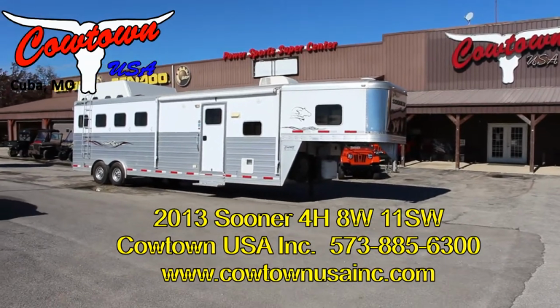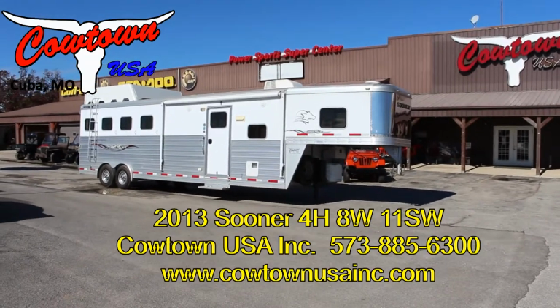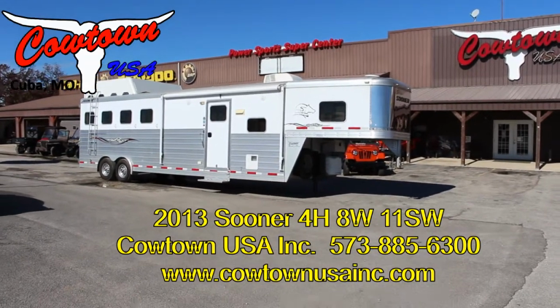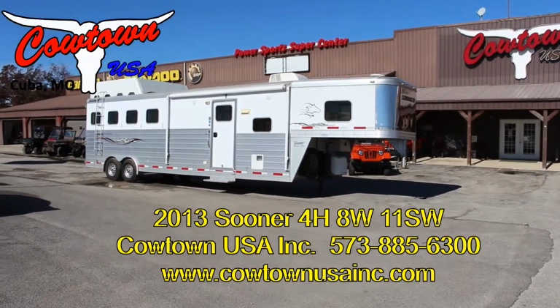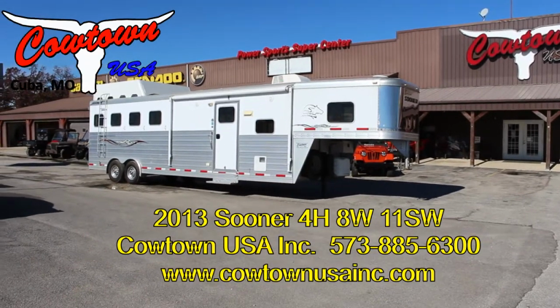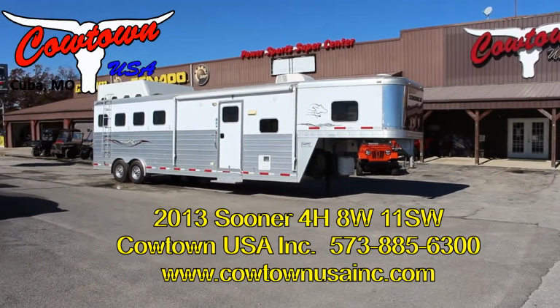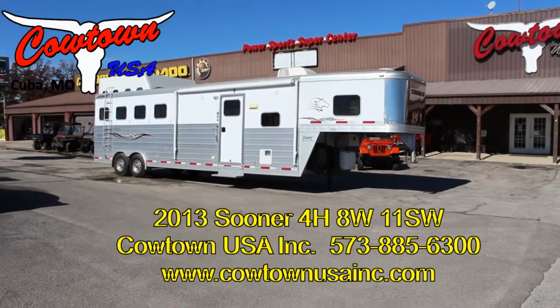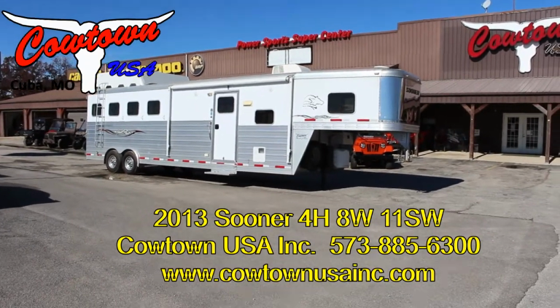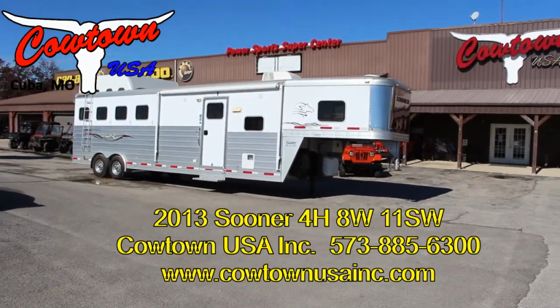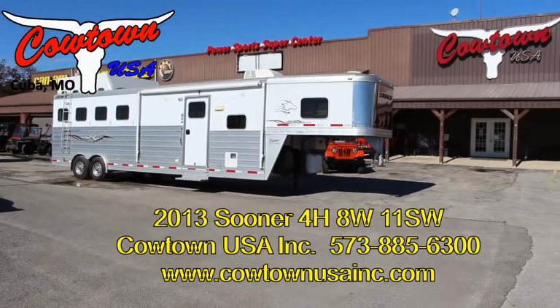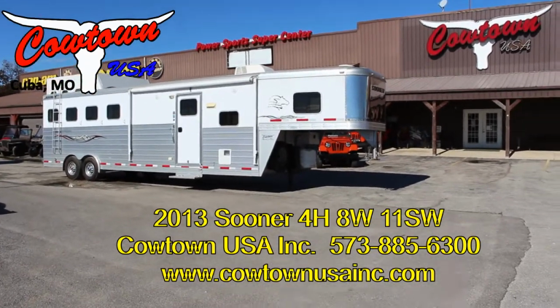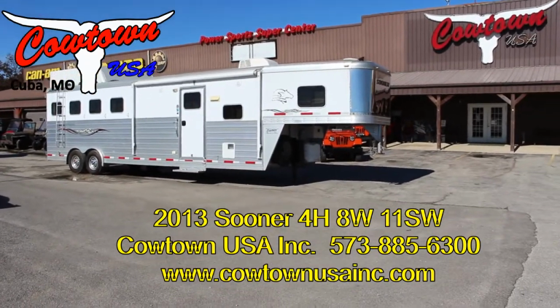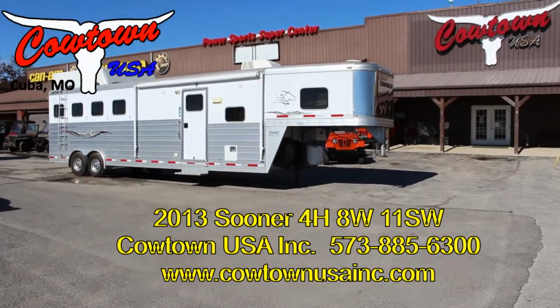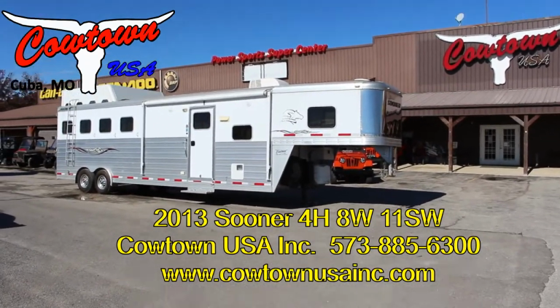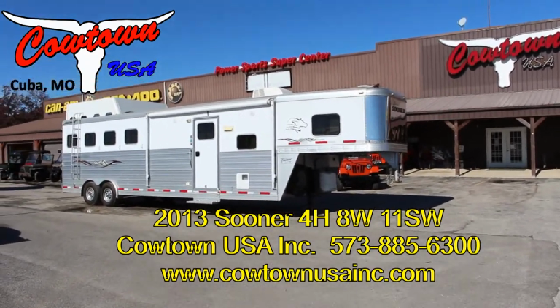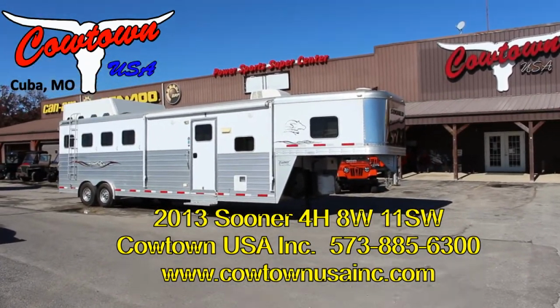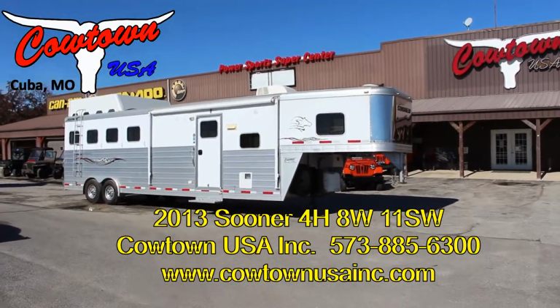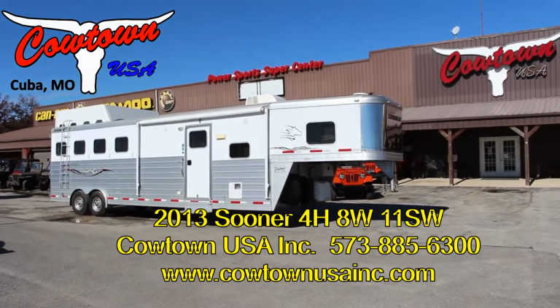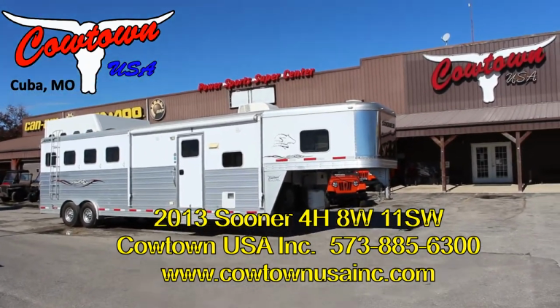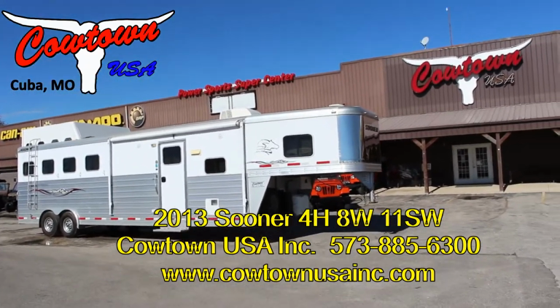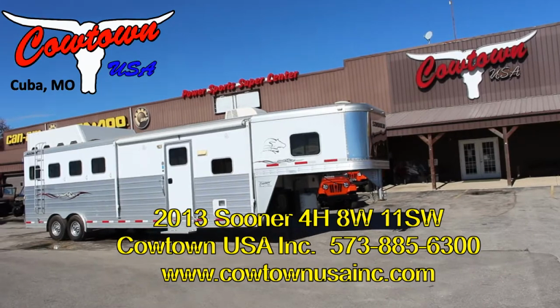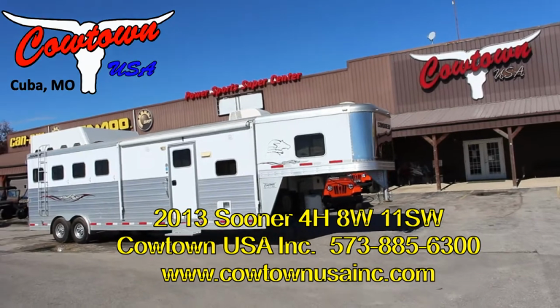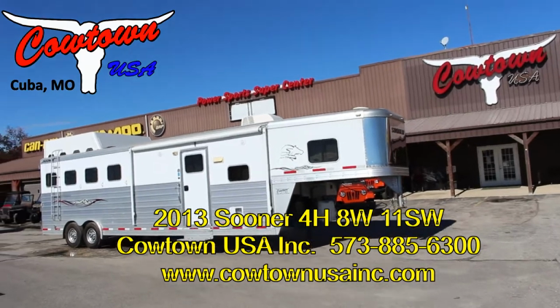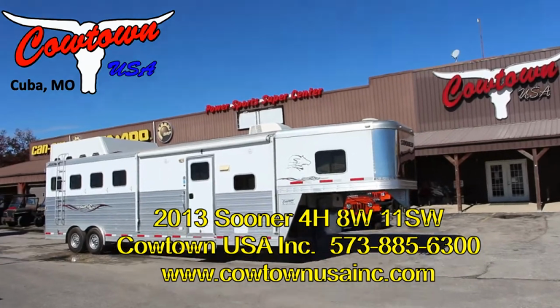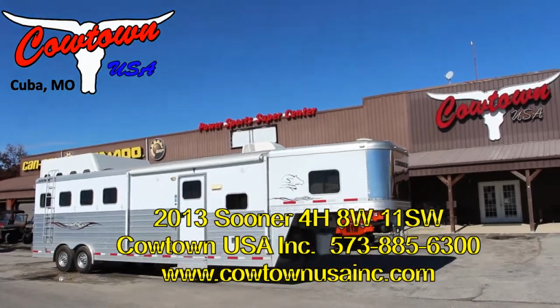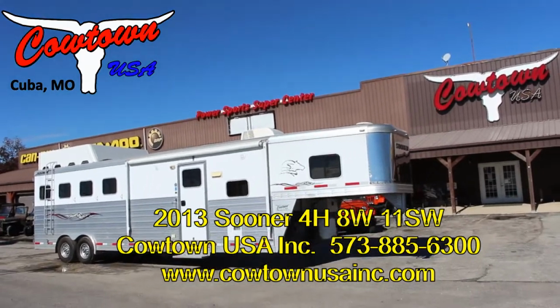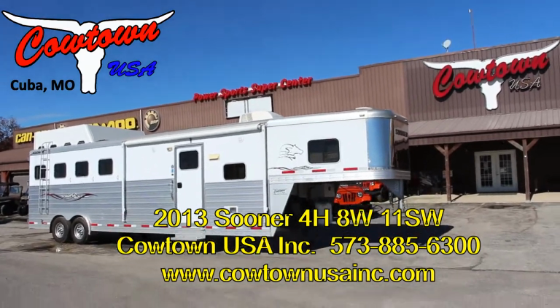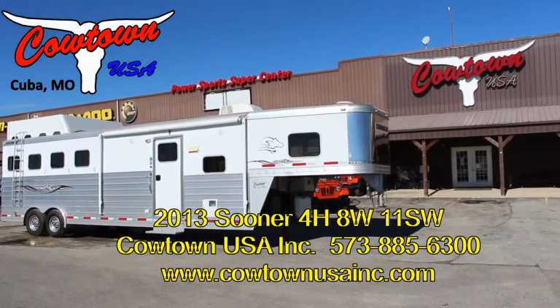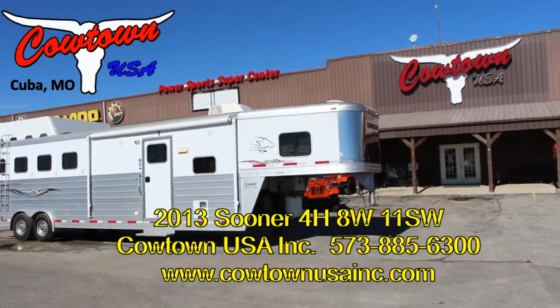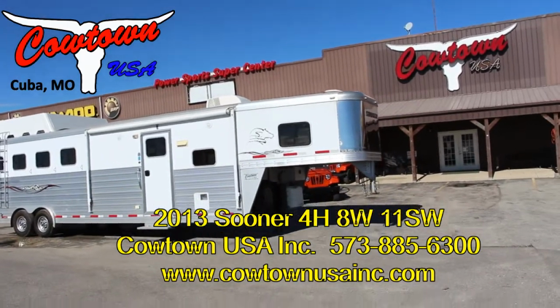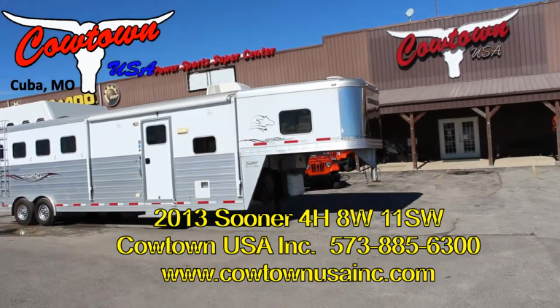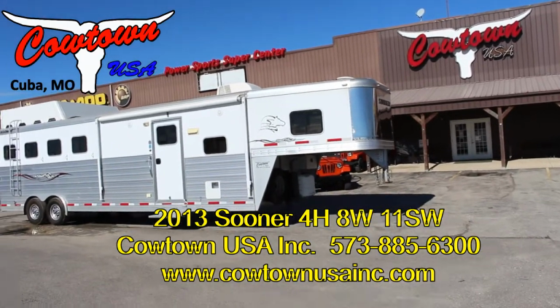Hi guys, Rick Dan with Cowtown USA in Cuba, Missouri. Here with an 8-wide Sooner.